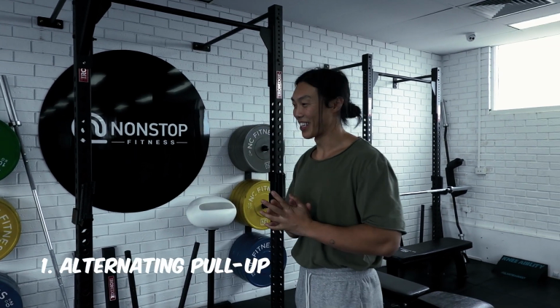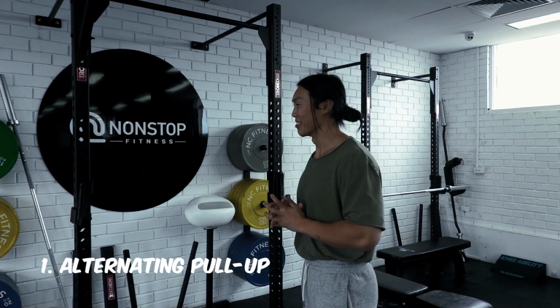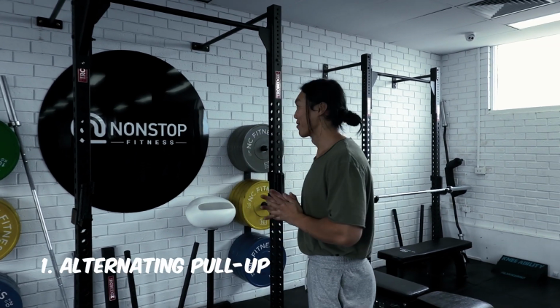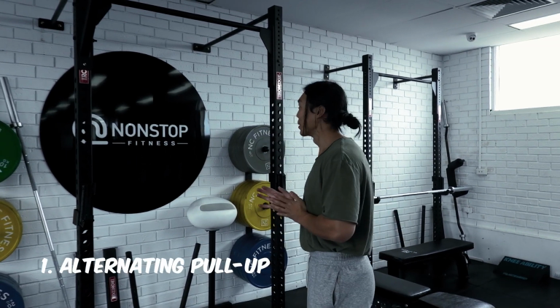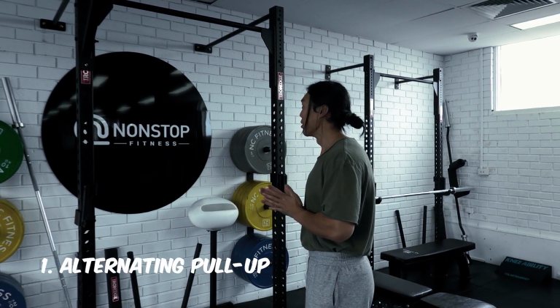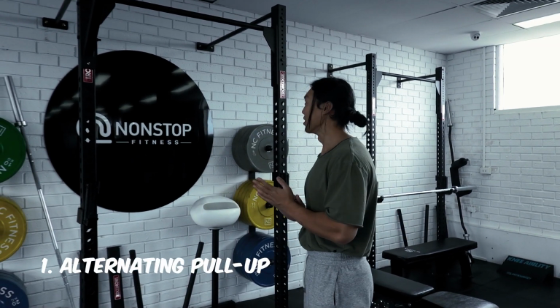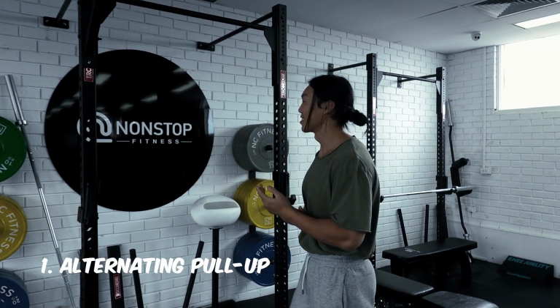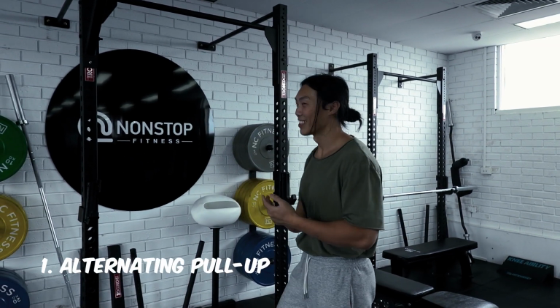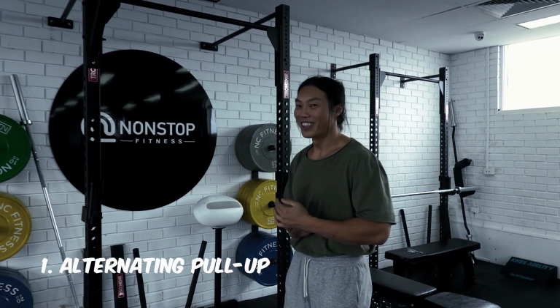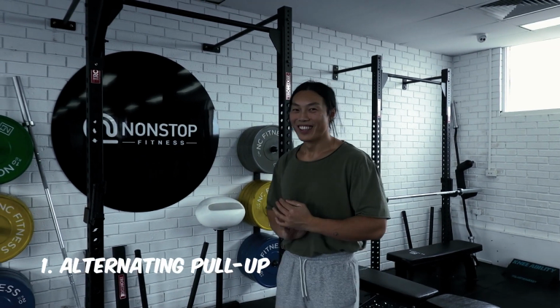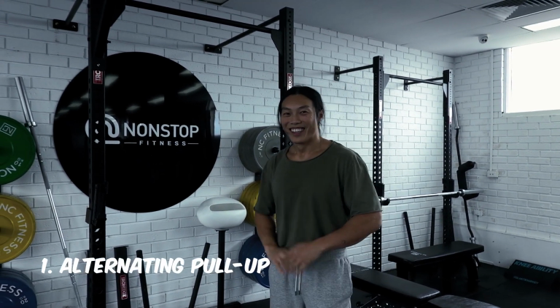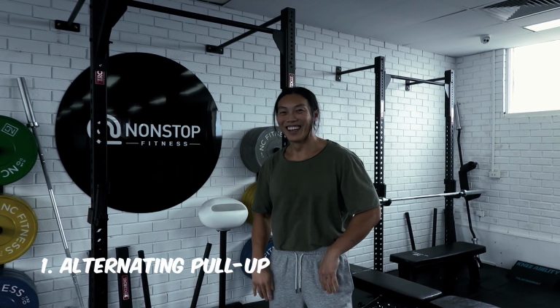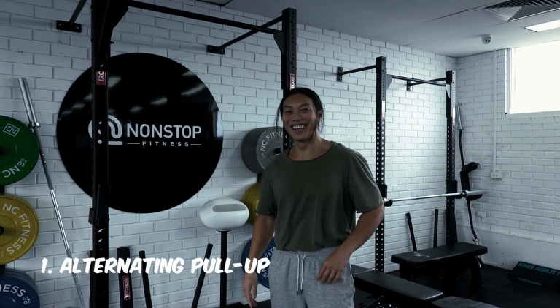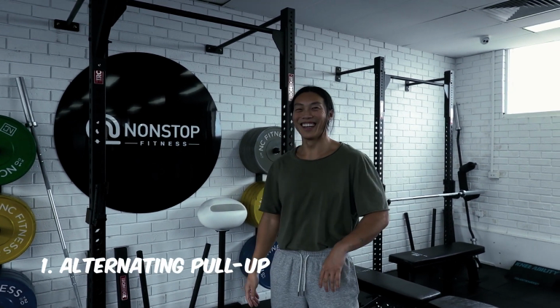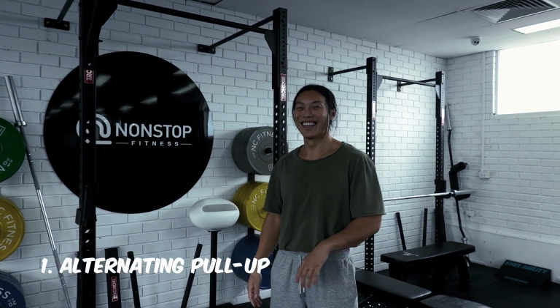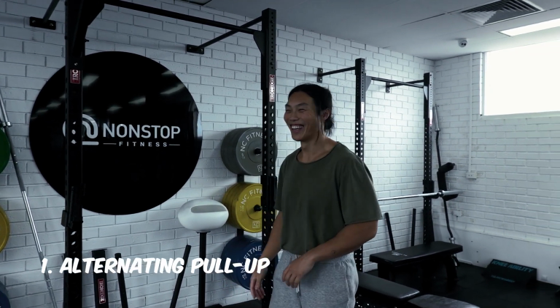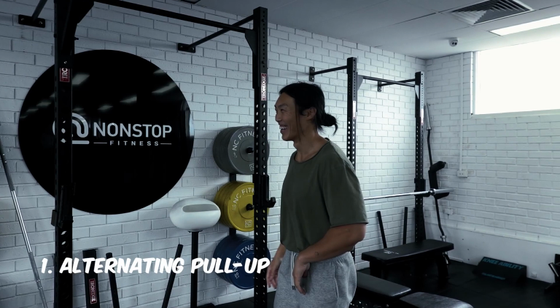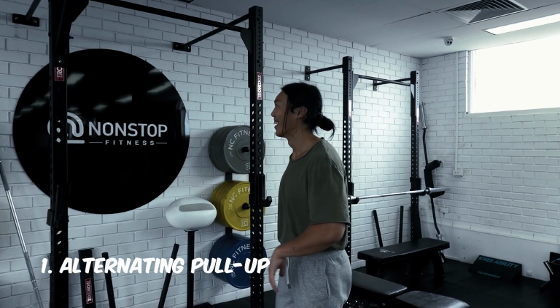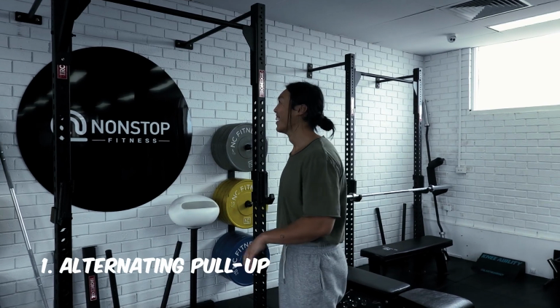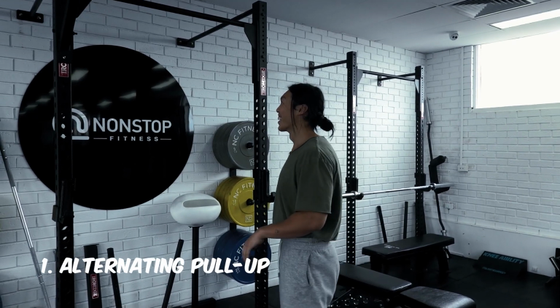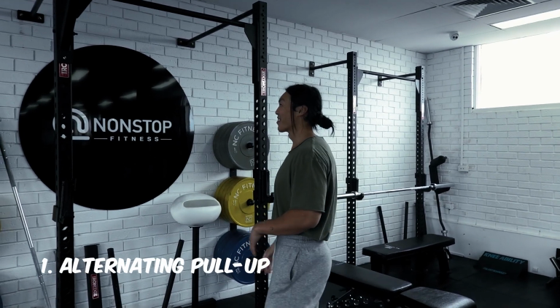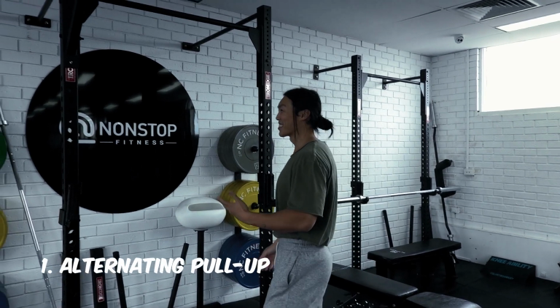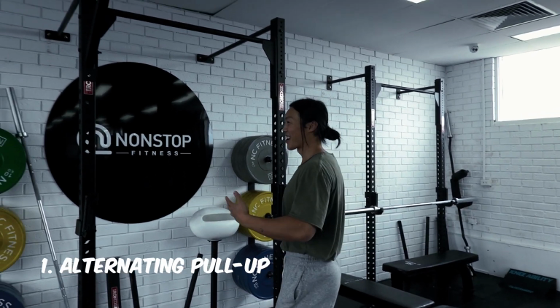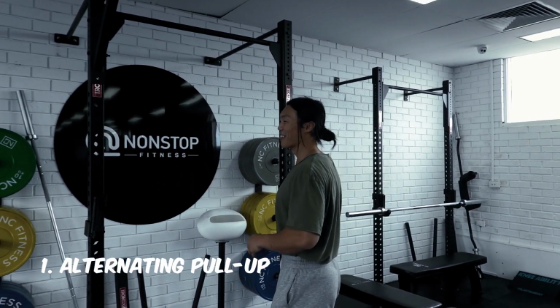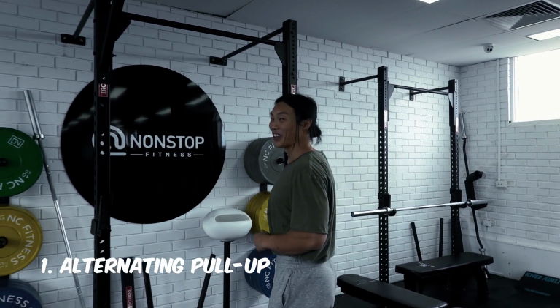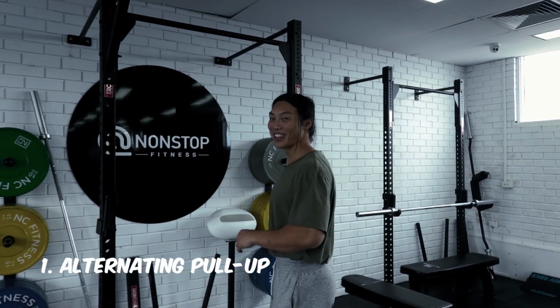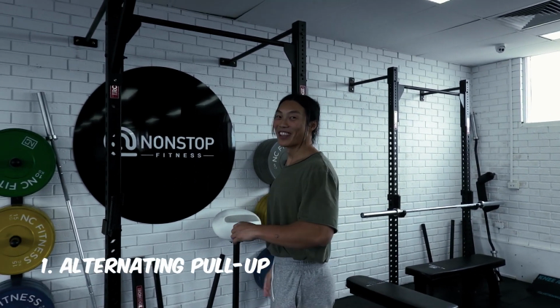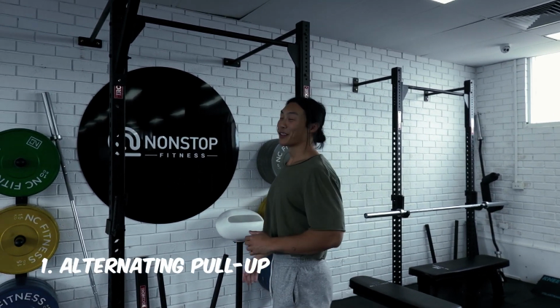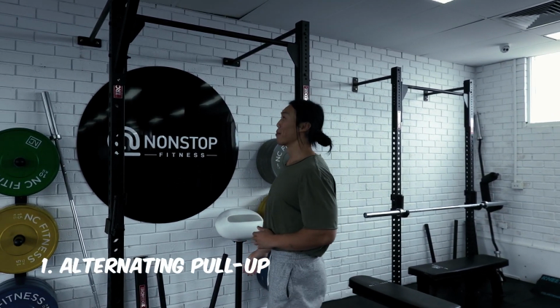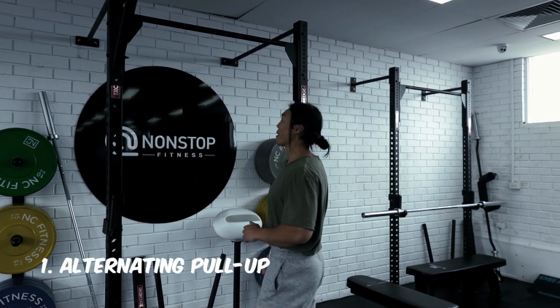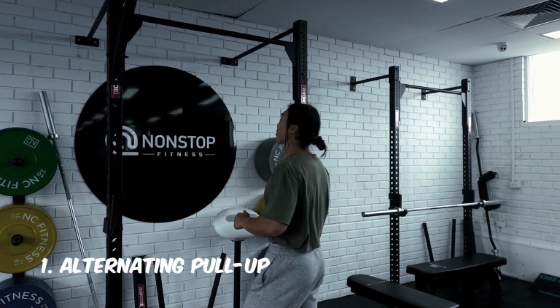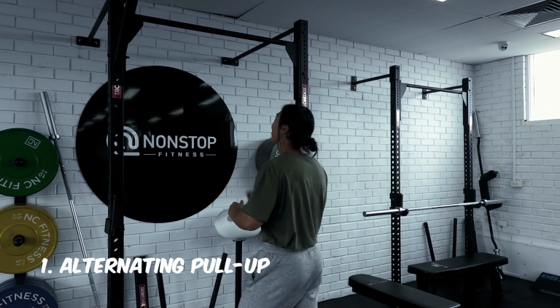I'm a bit nervous. I'm going to start off with the pull-up grip.